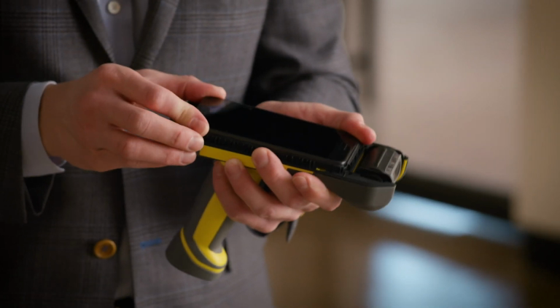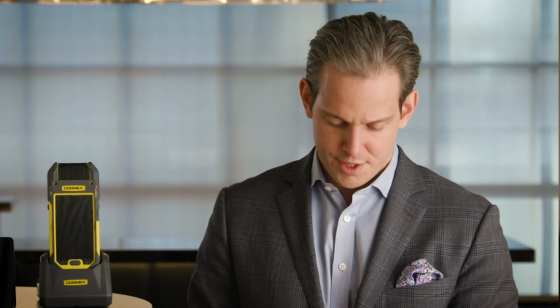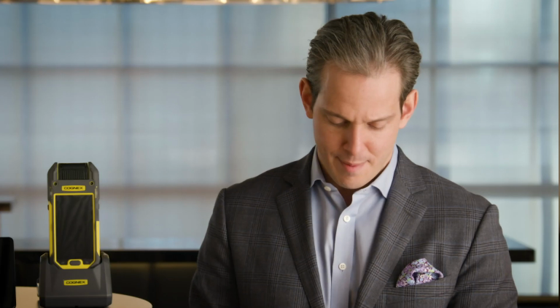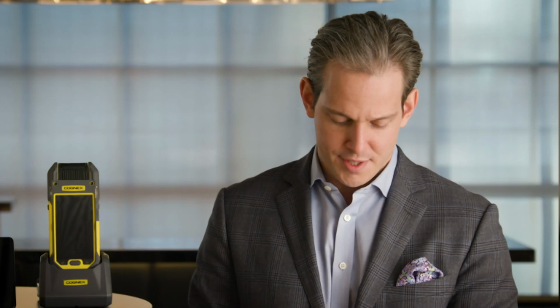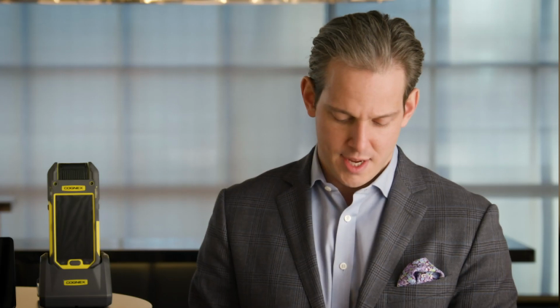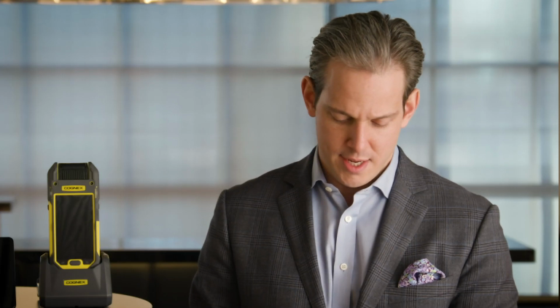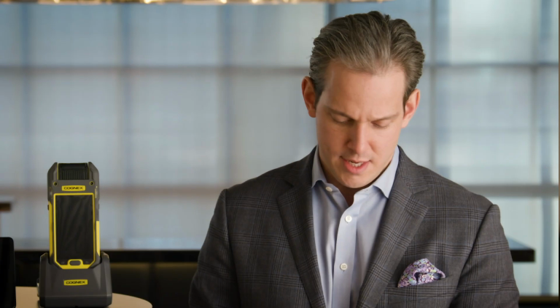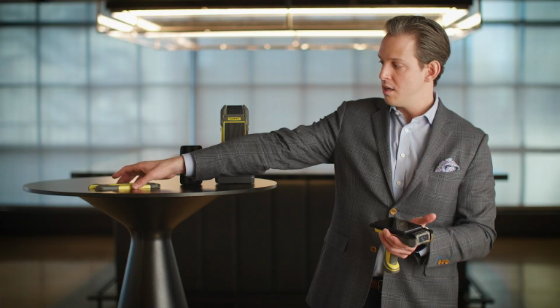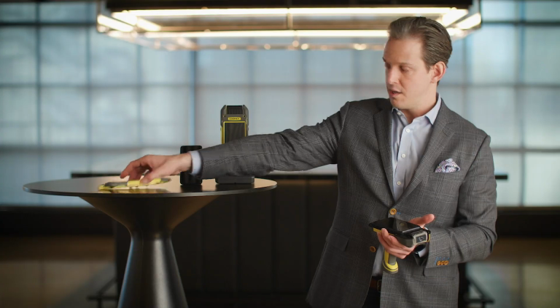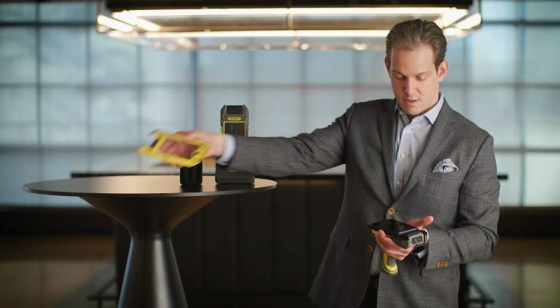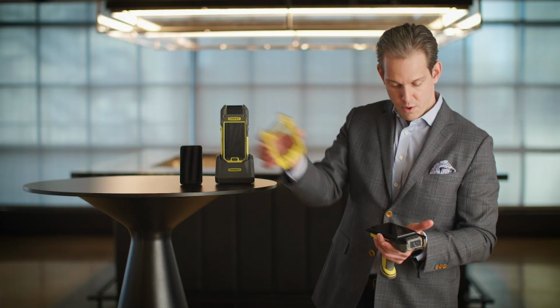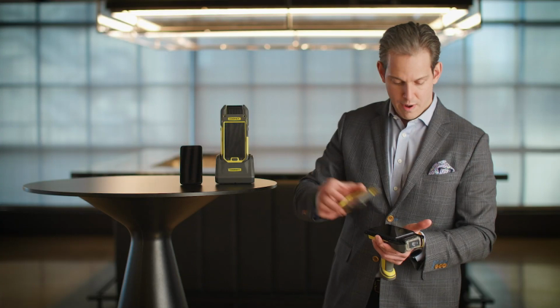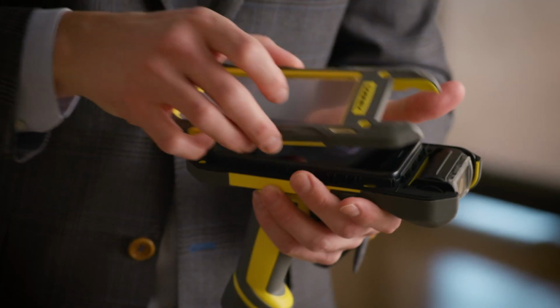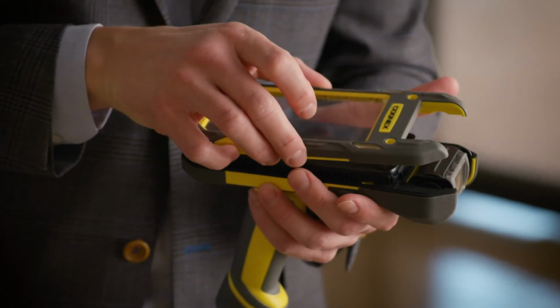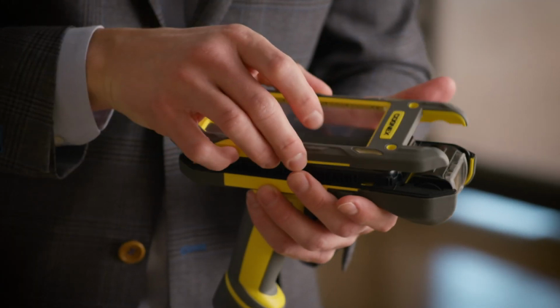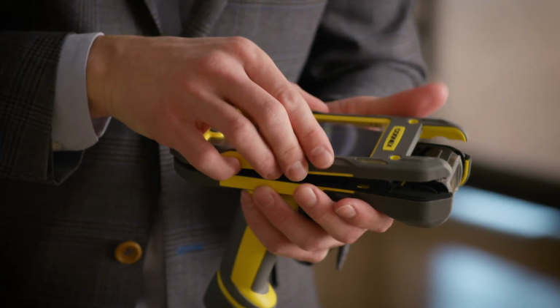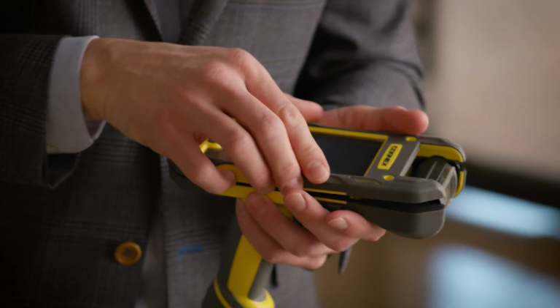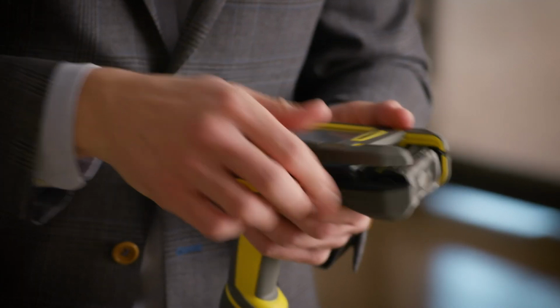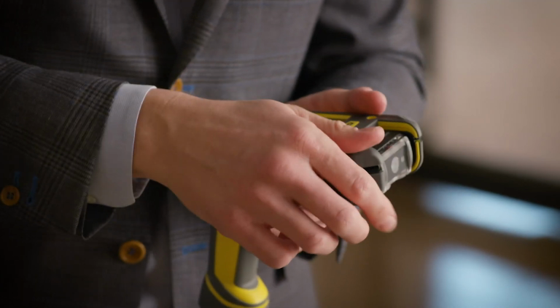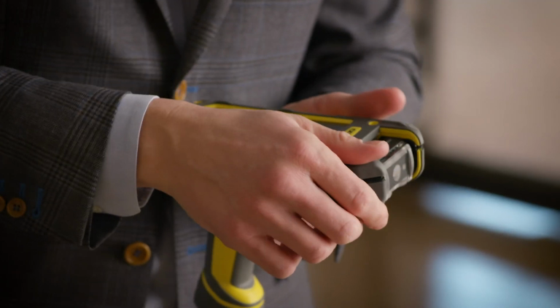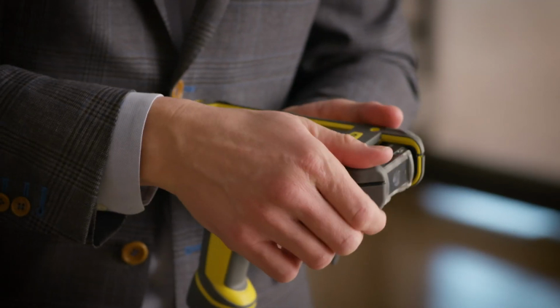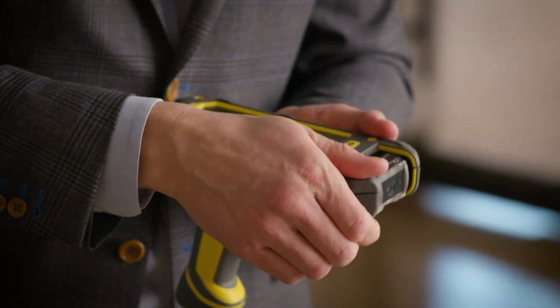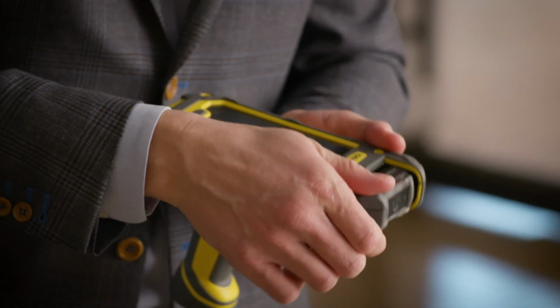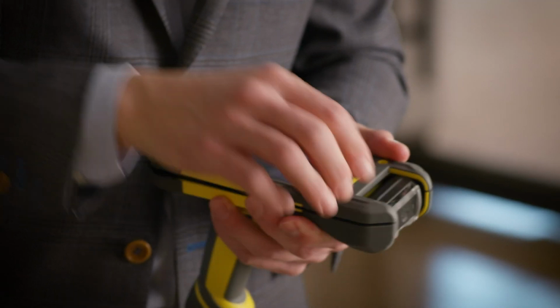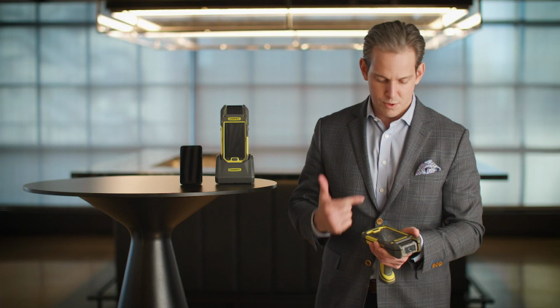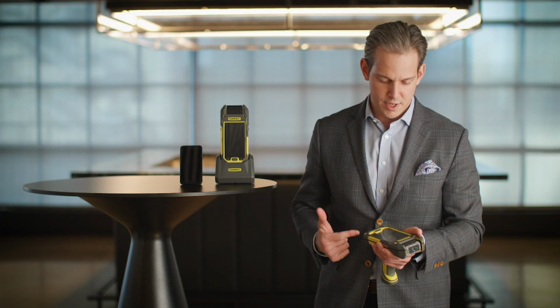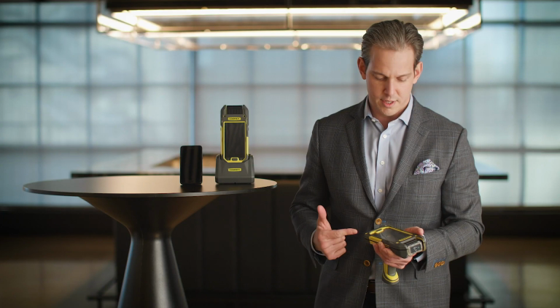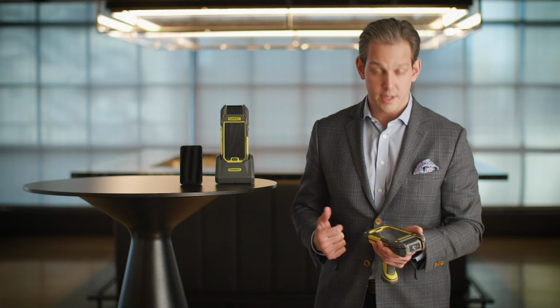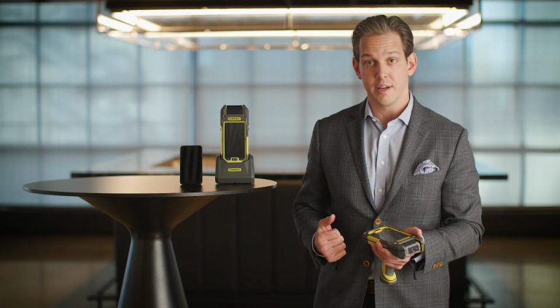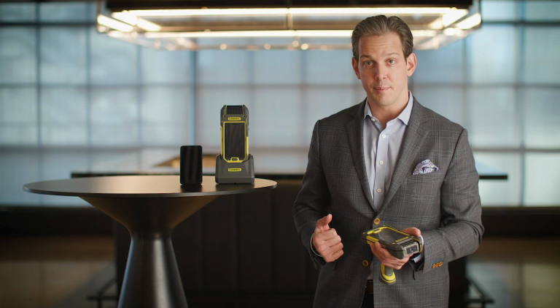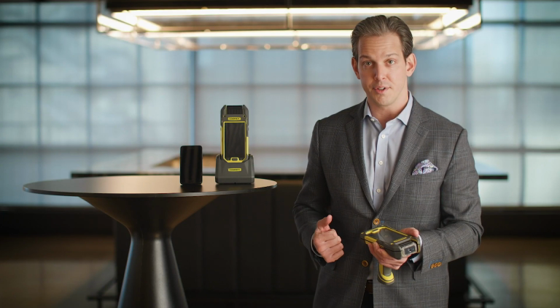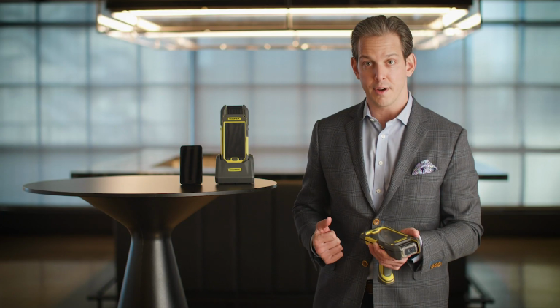I just snap this guy in, grab the cover, pop it on, put the screws in, and I'm good to go.